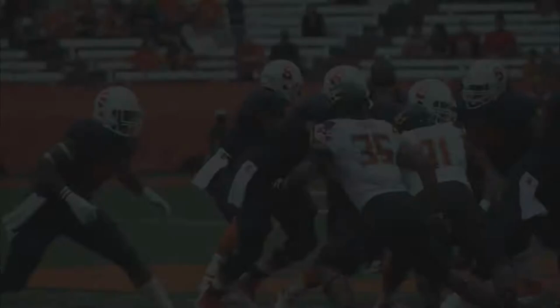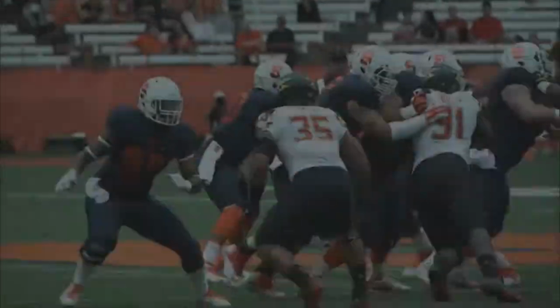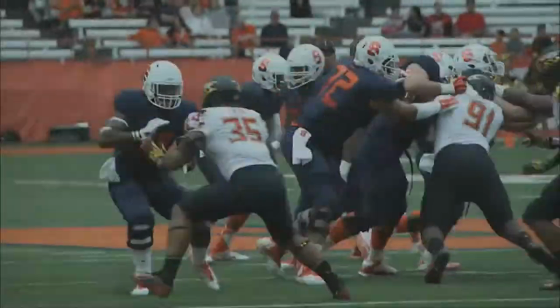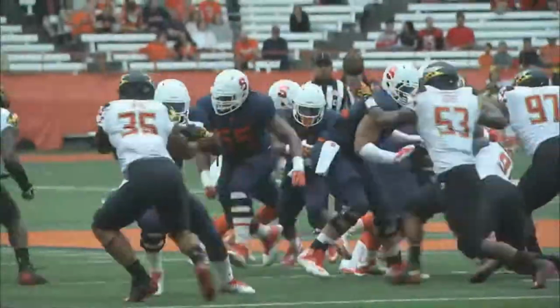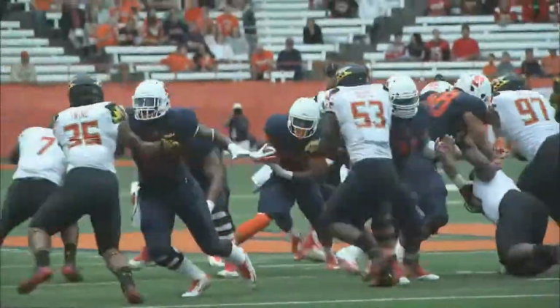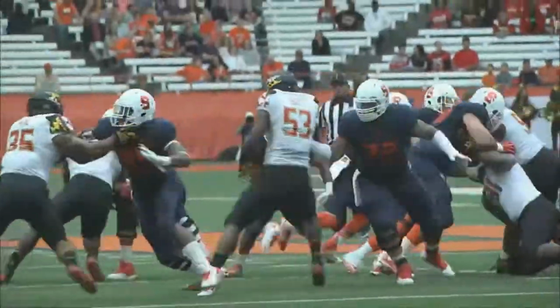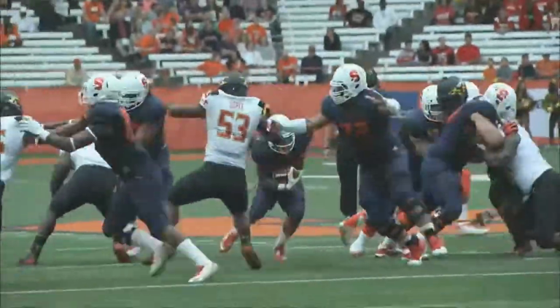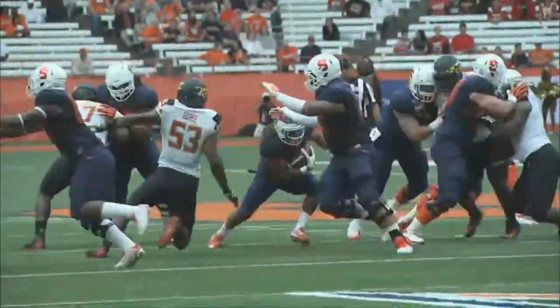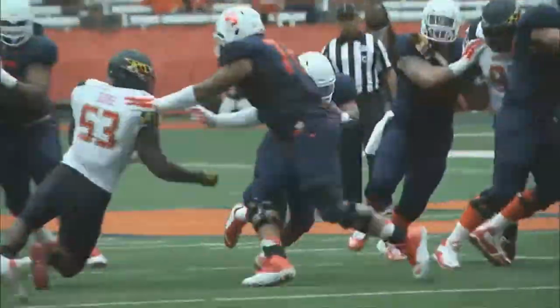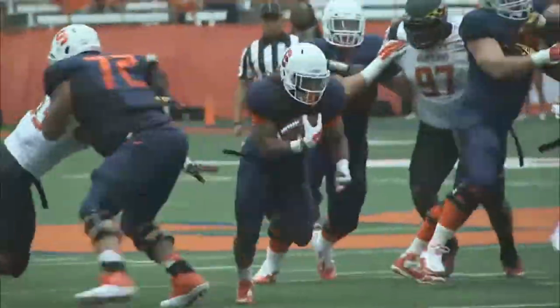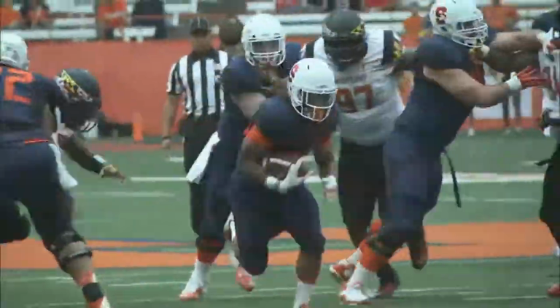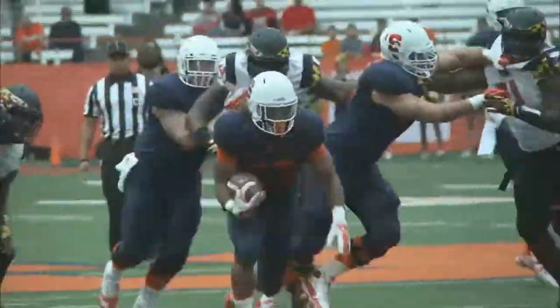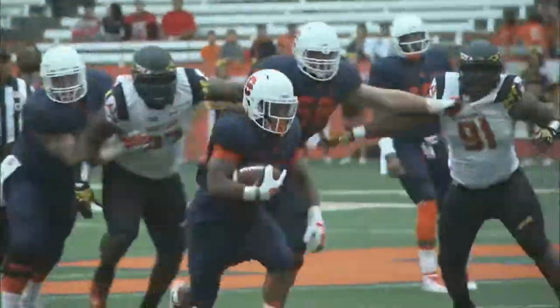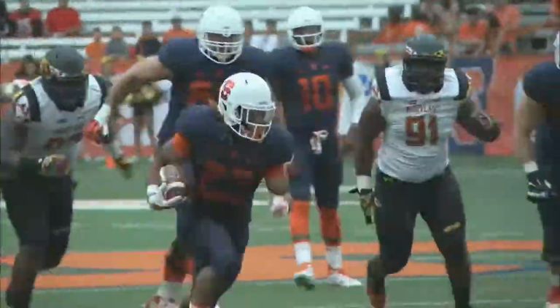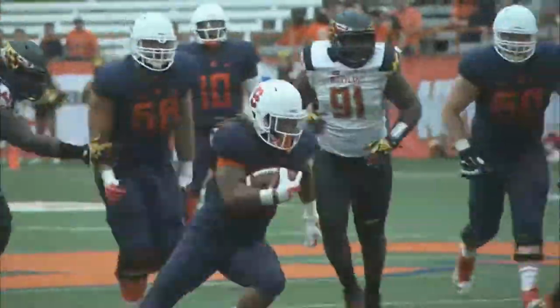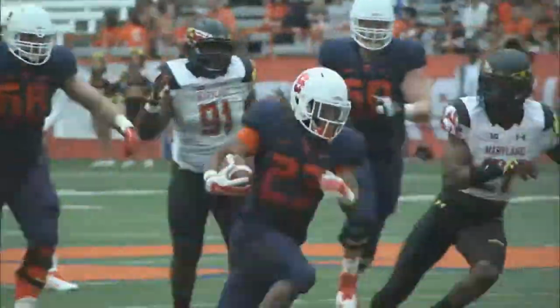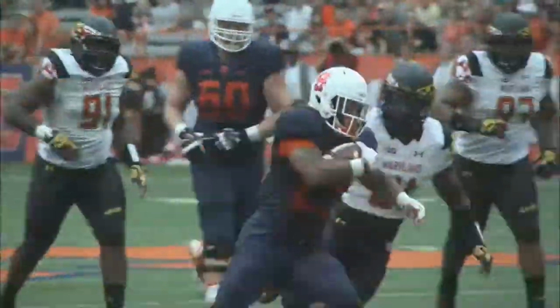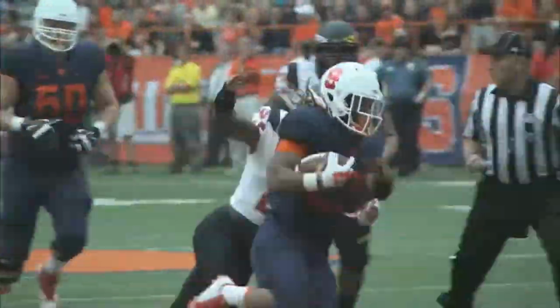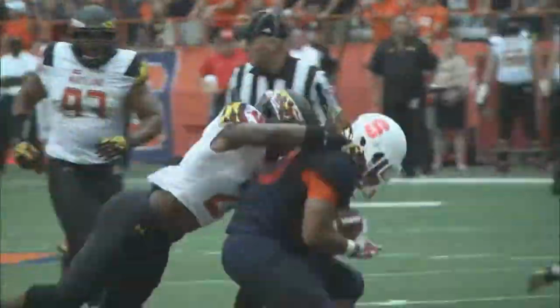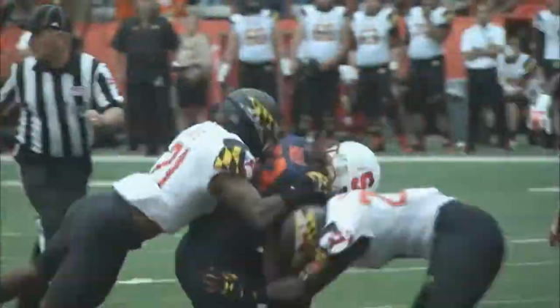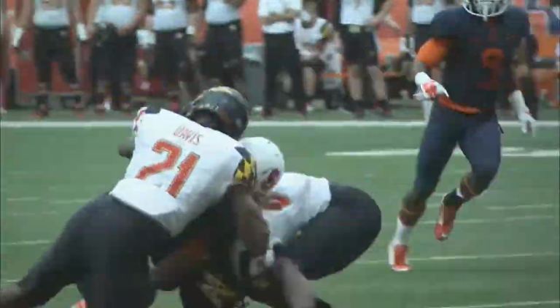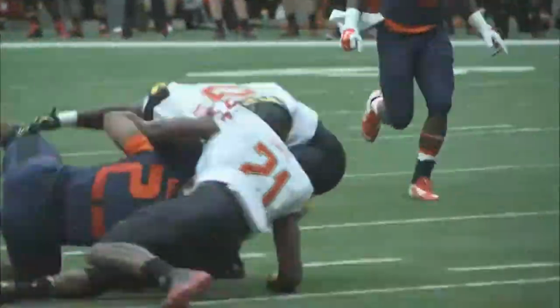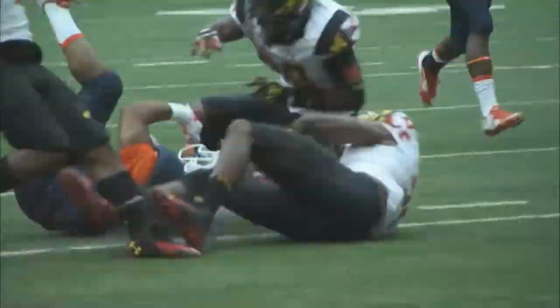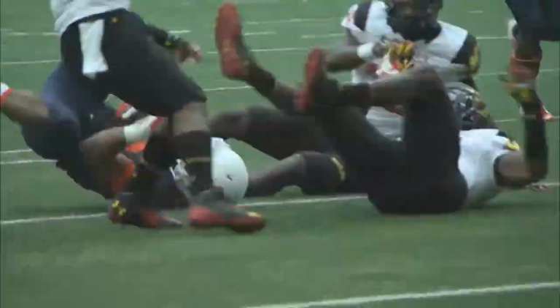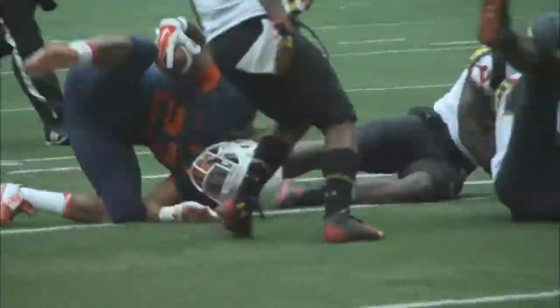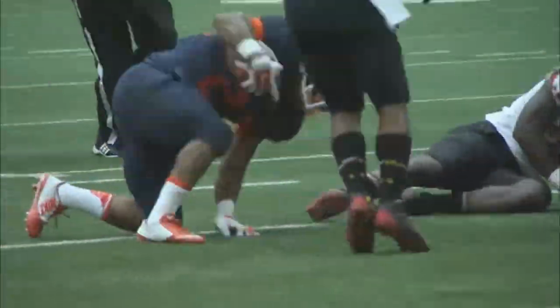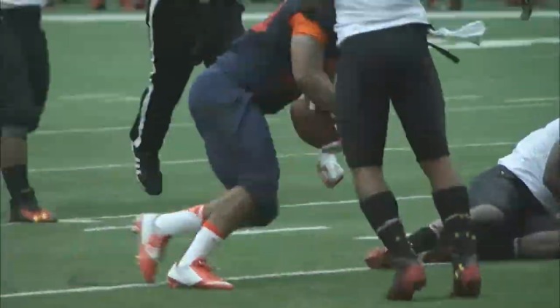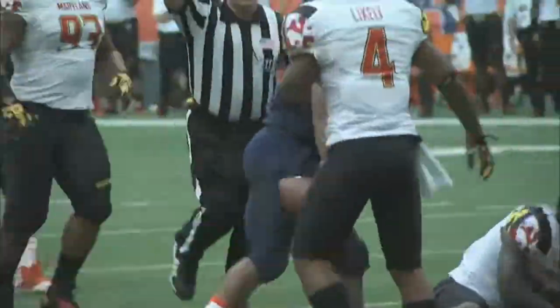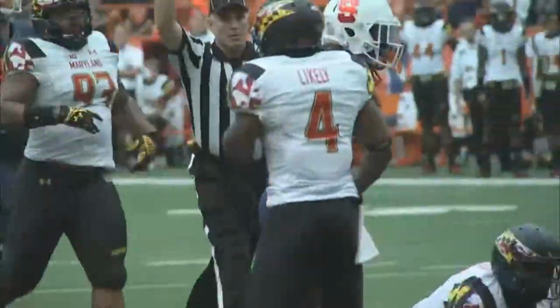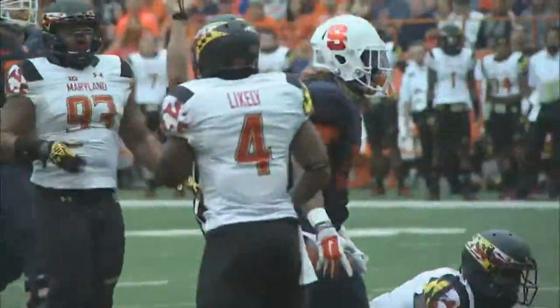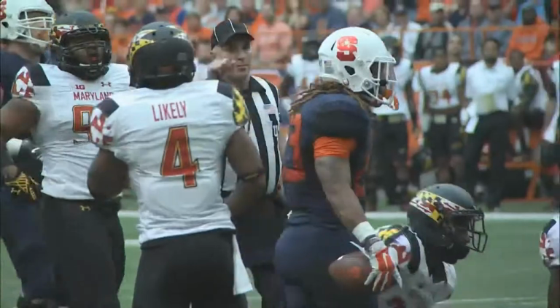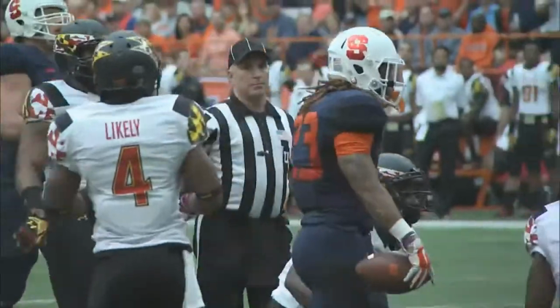Gully the black, back at the 39. Gully finds a big hole up the middle, has the 30, the 25, and is ridden down from behind.